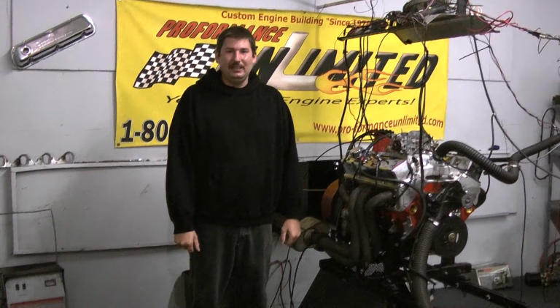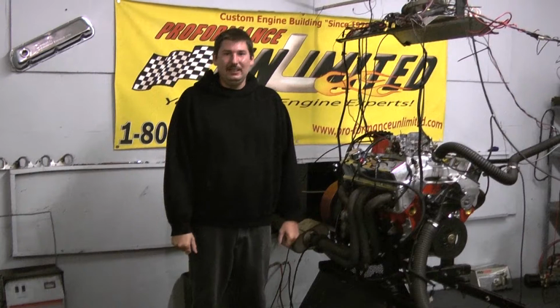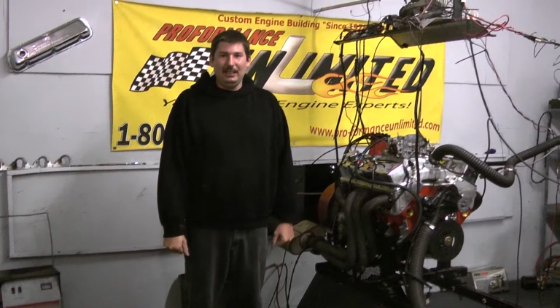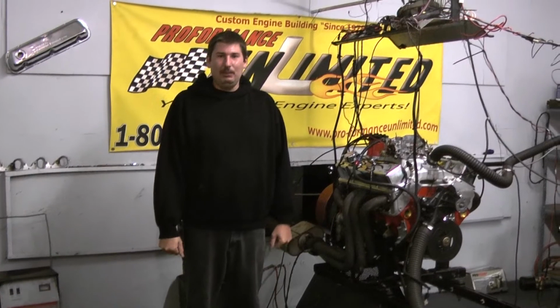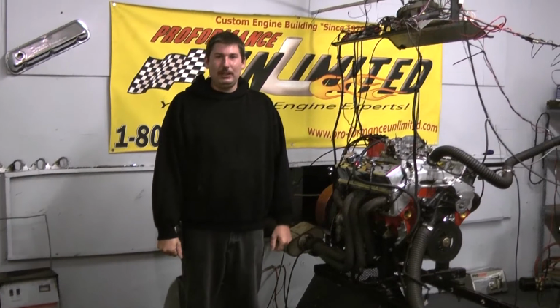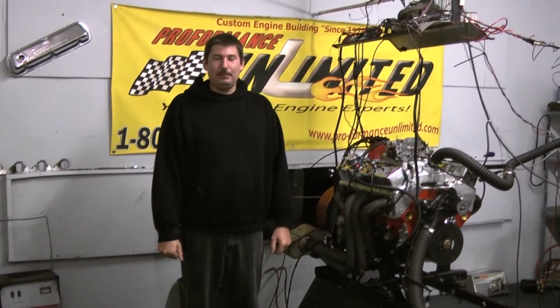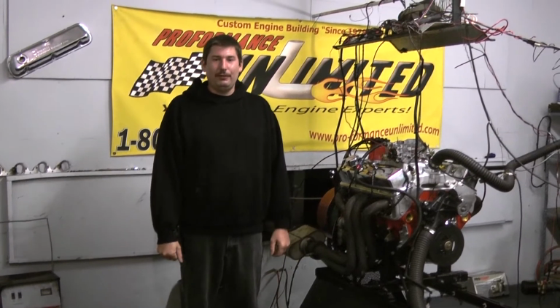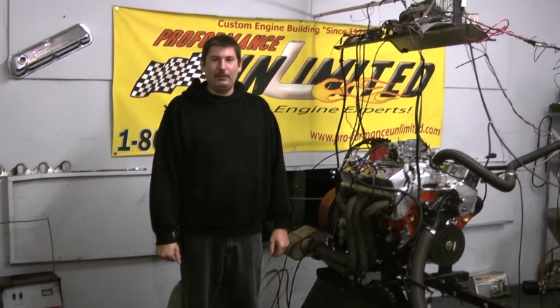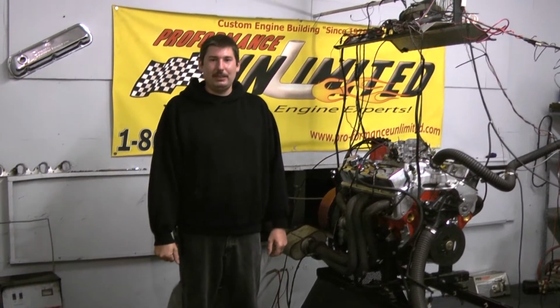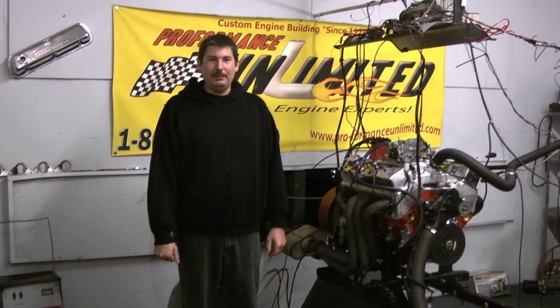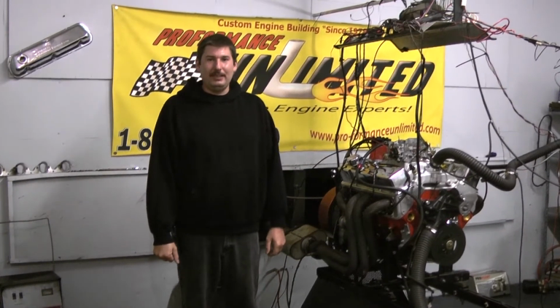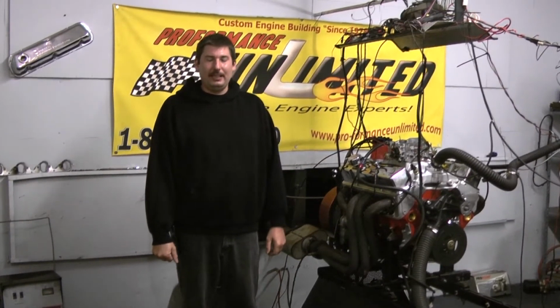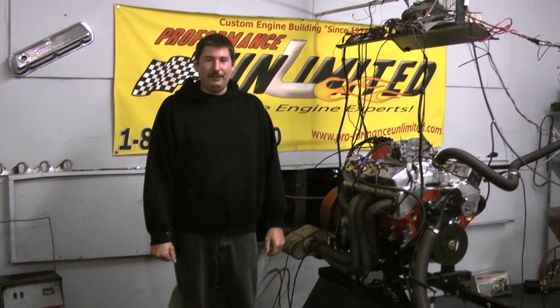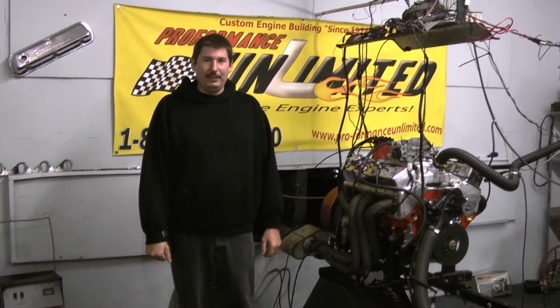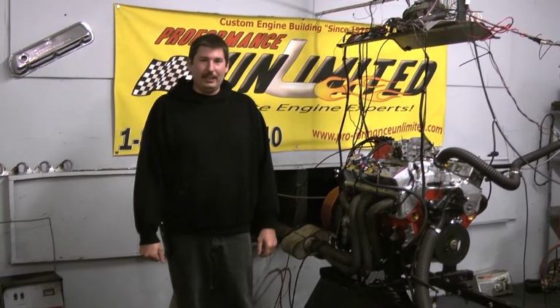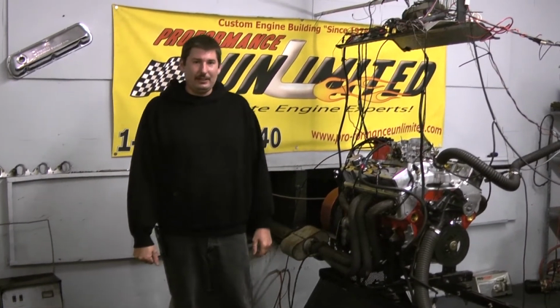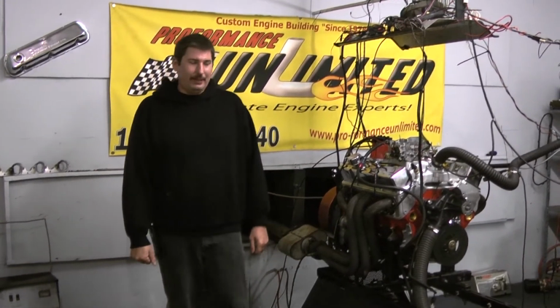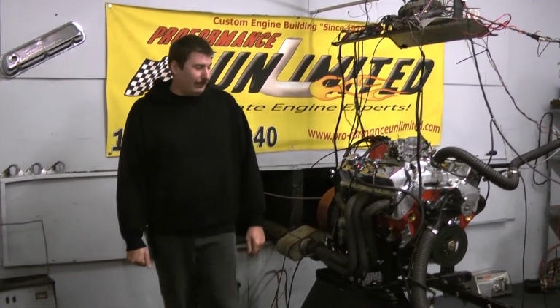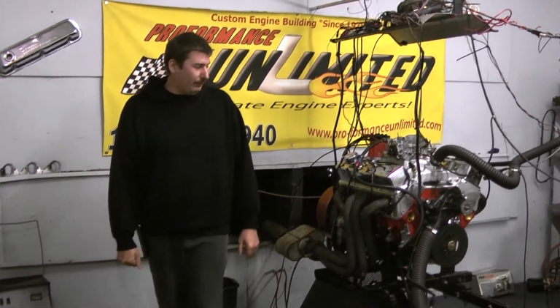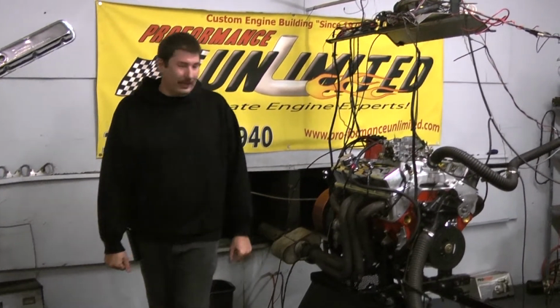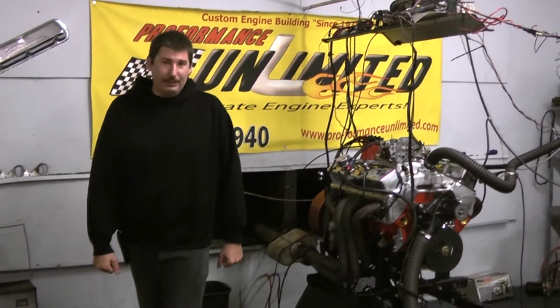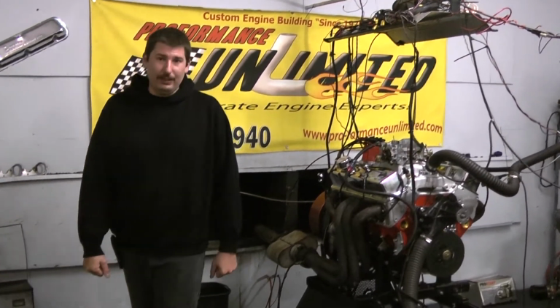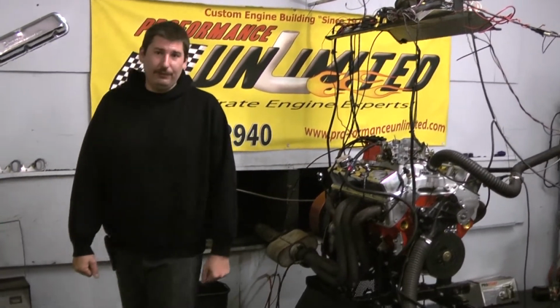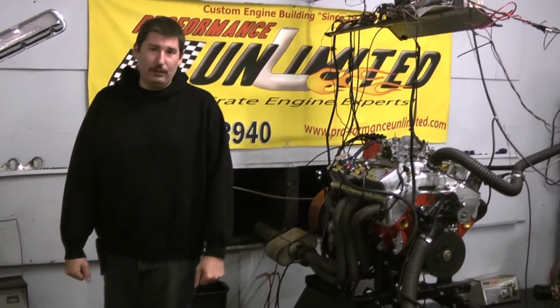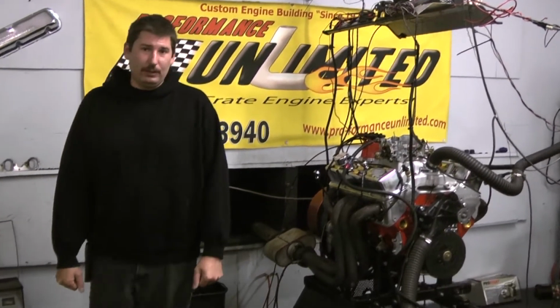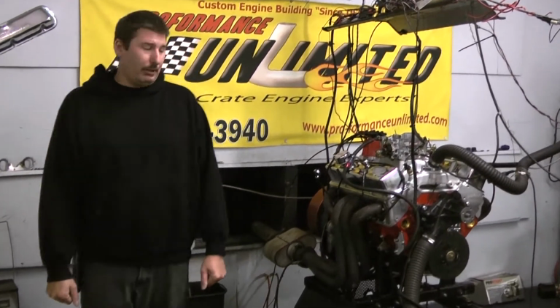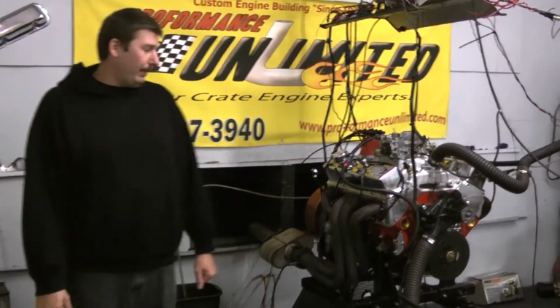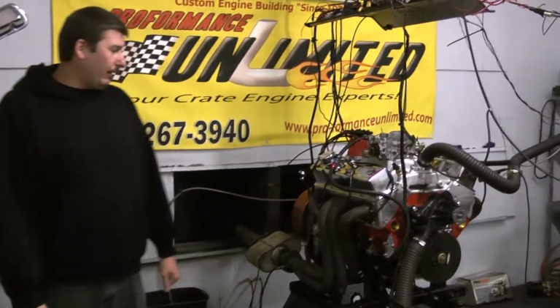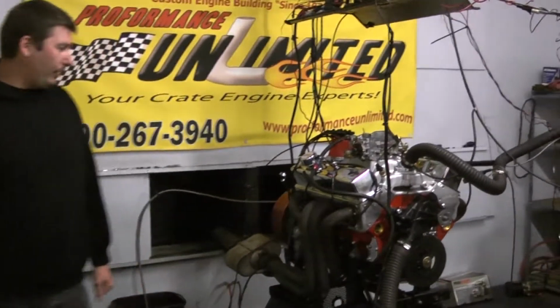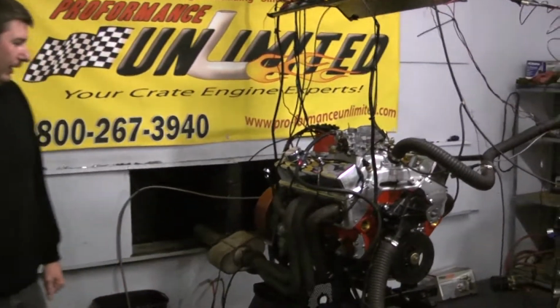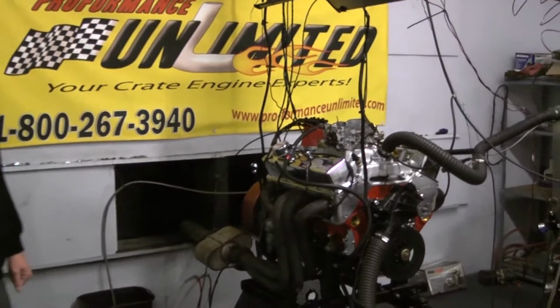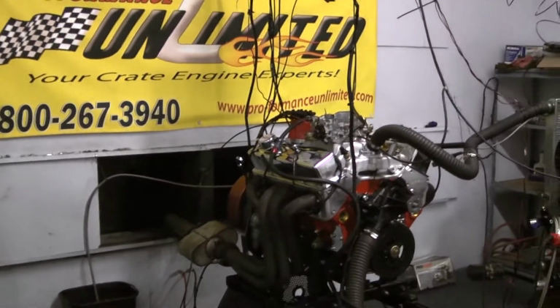Hi, welcome to Proformance Unlimited. Today we're at the Dyno station. We have our 383-400 horsepower engine combination.